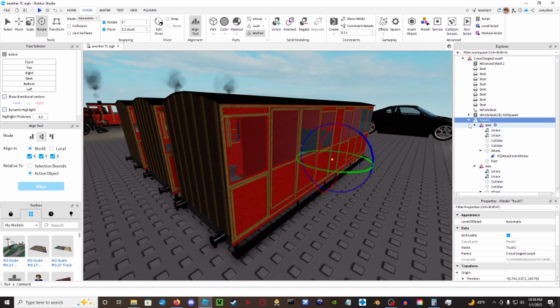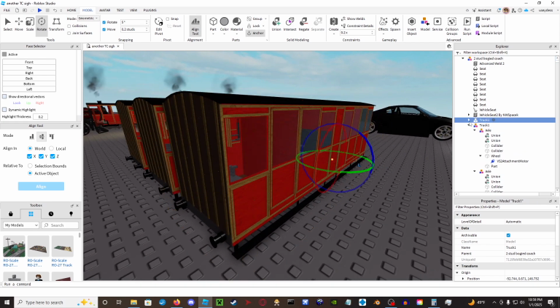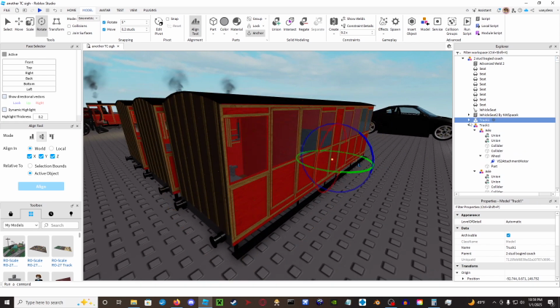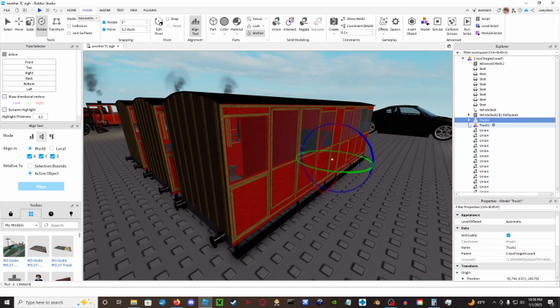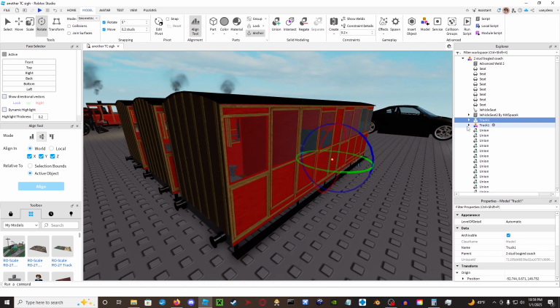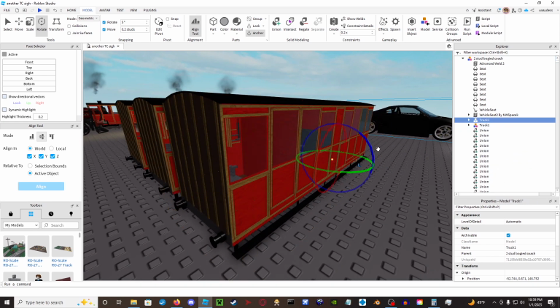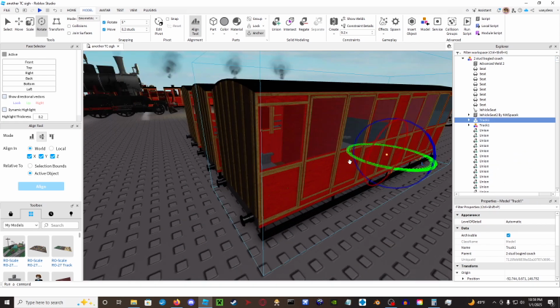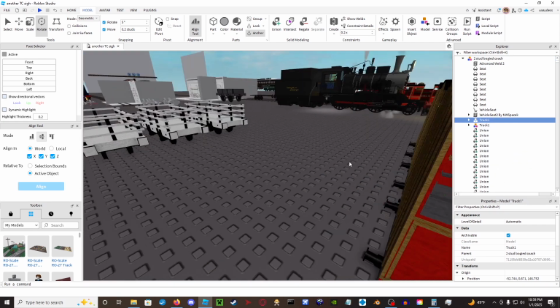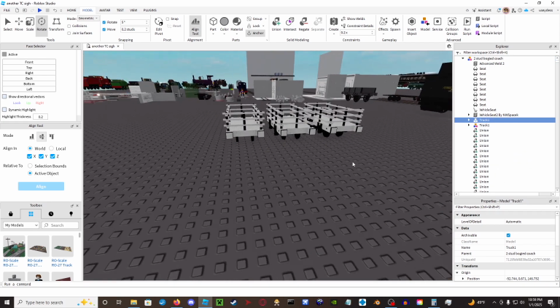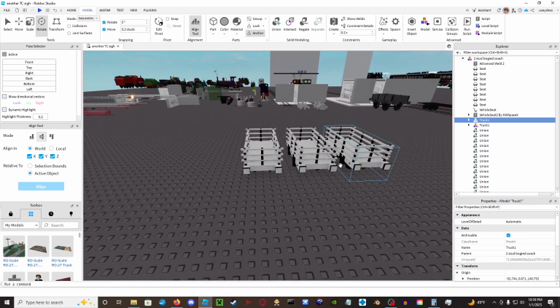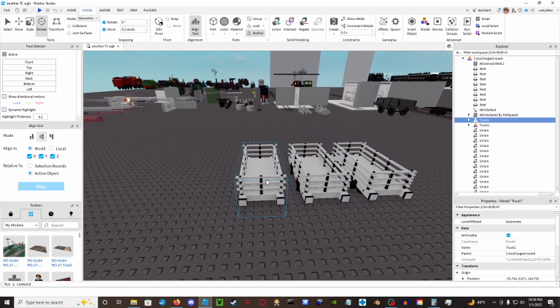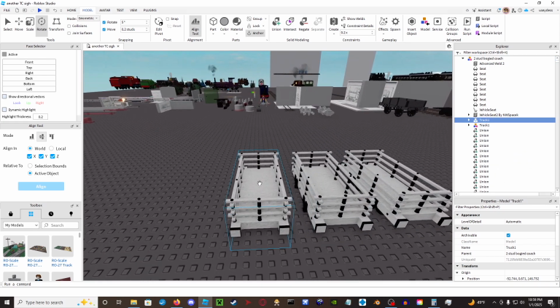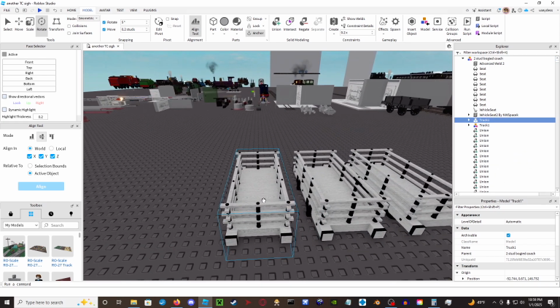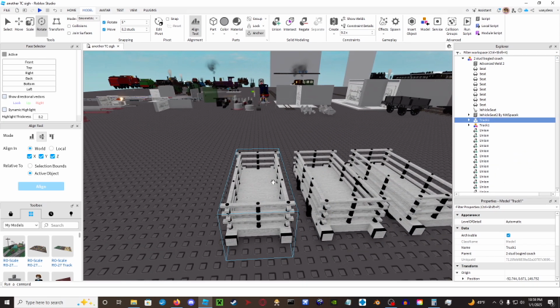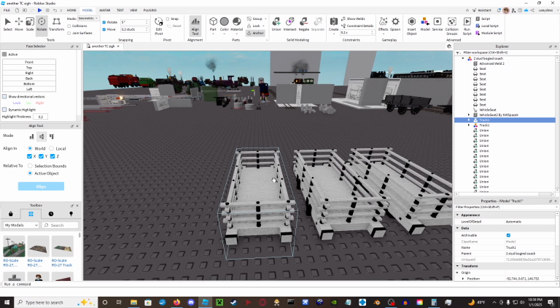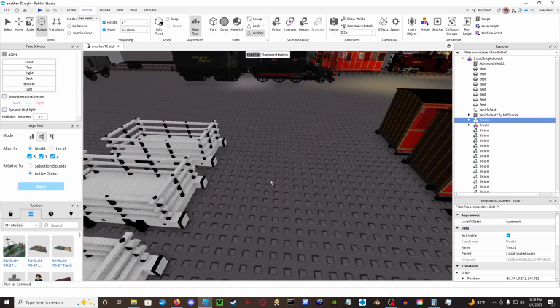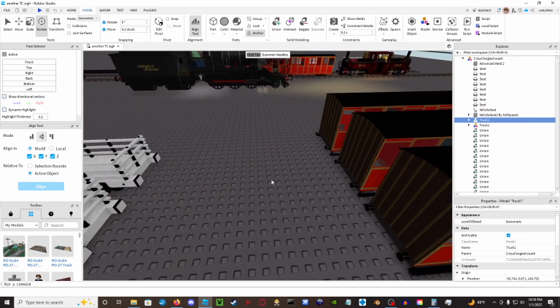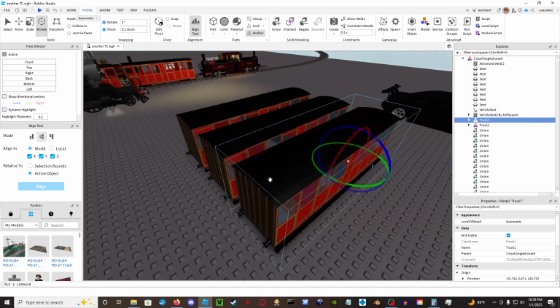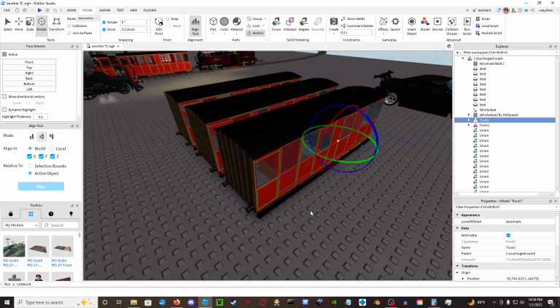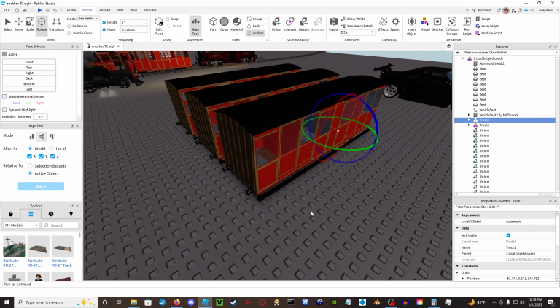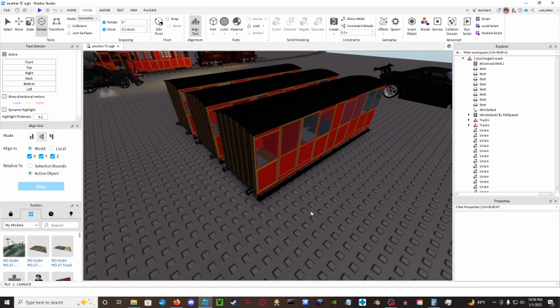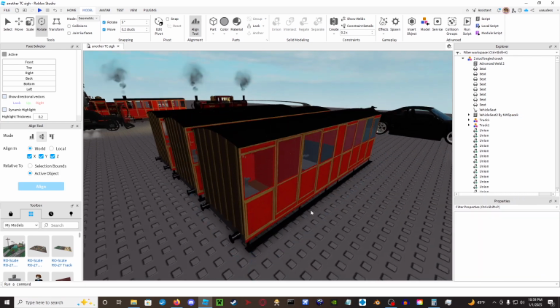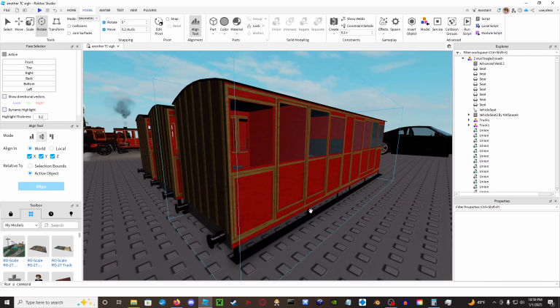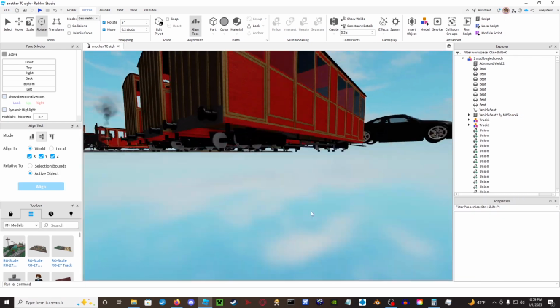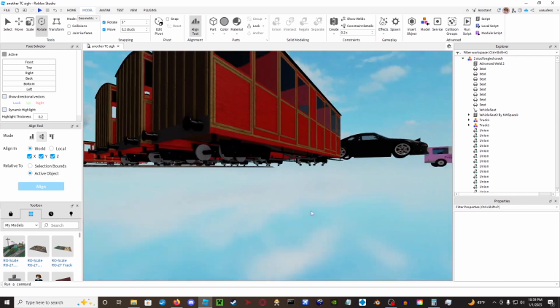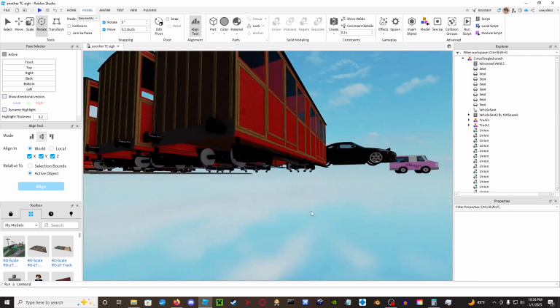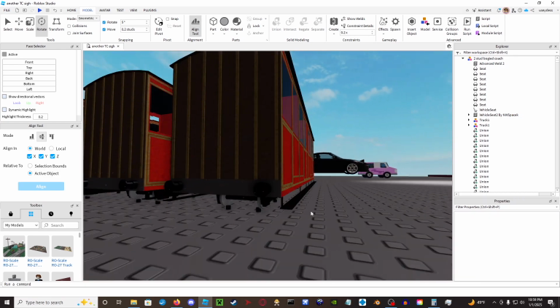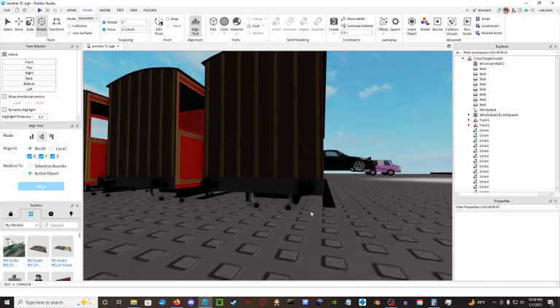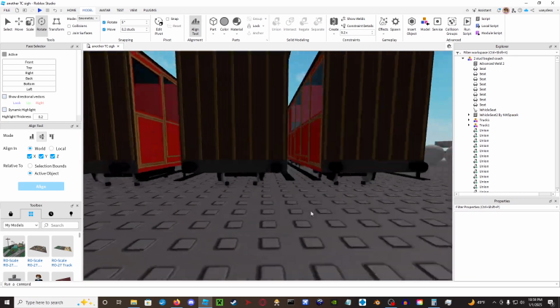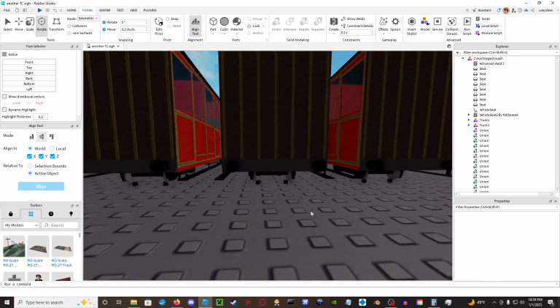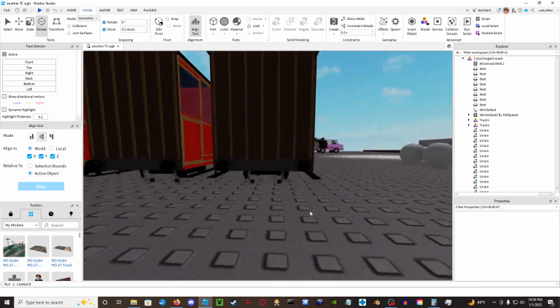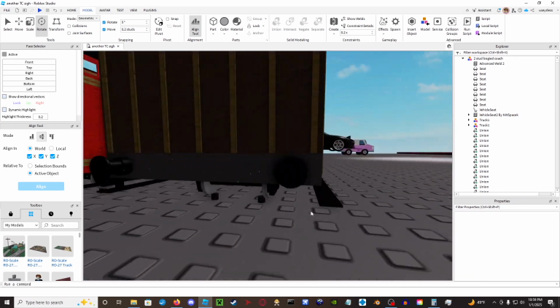This vehicle will not have any audio unless you just take the audio from one of the other models. And yeah, that's pretty much how to rig one of these.